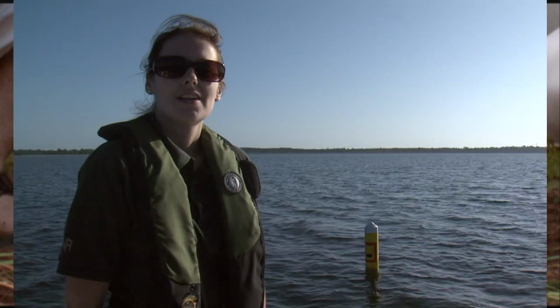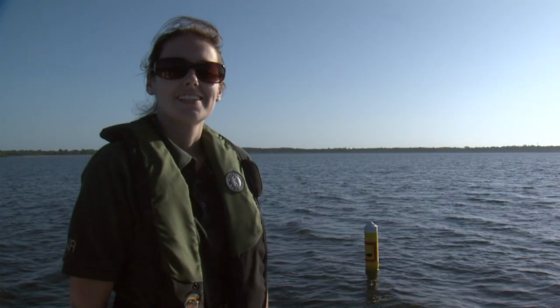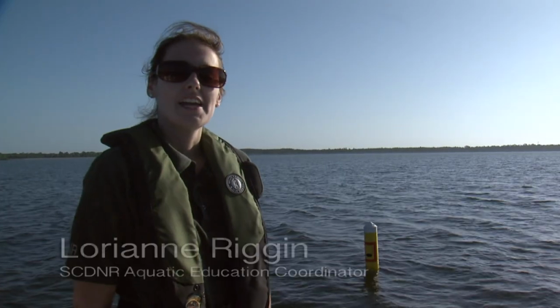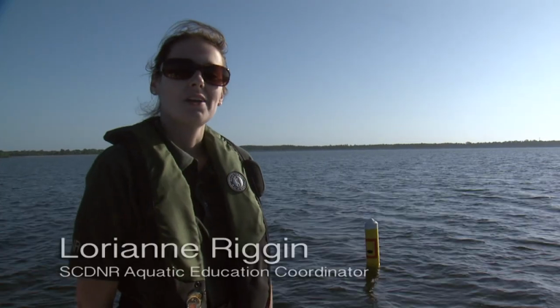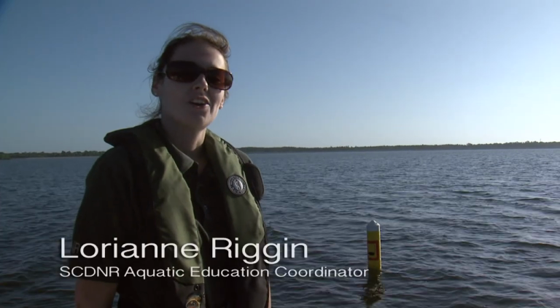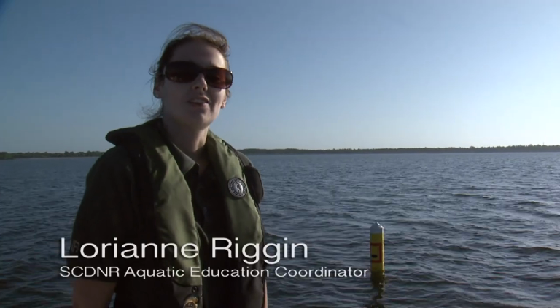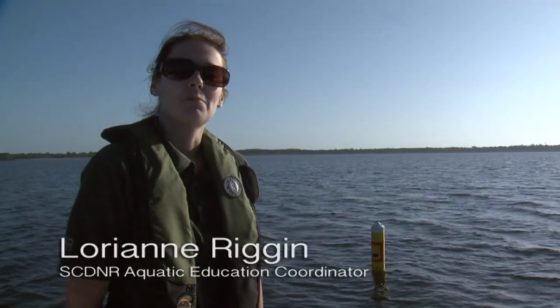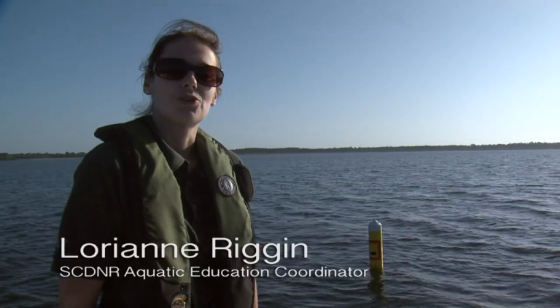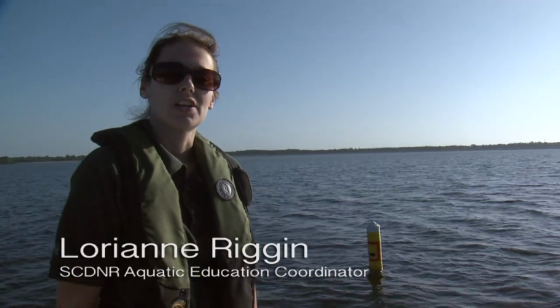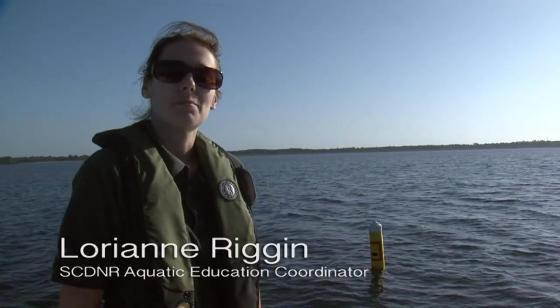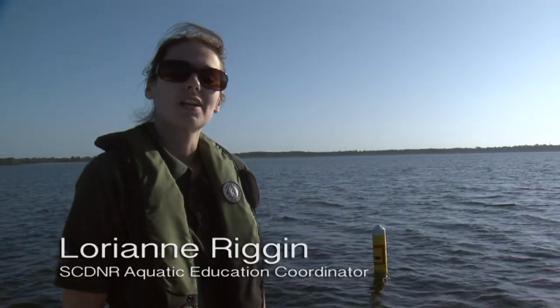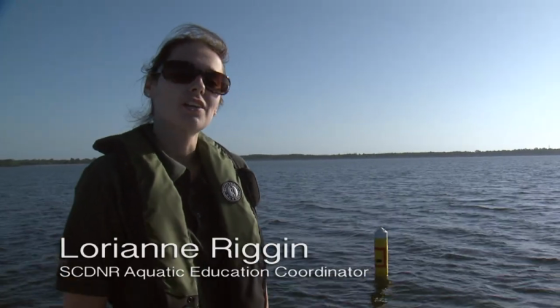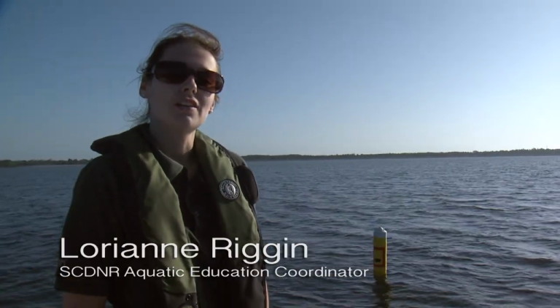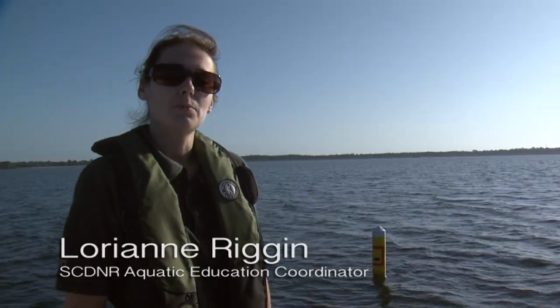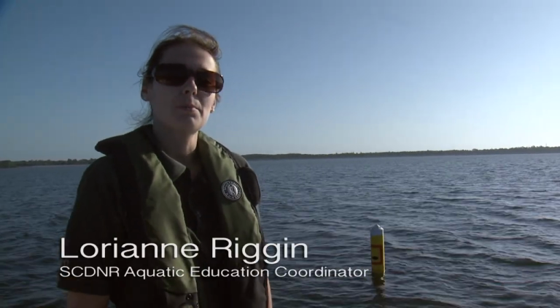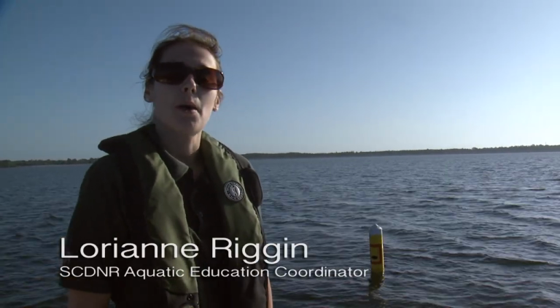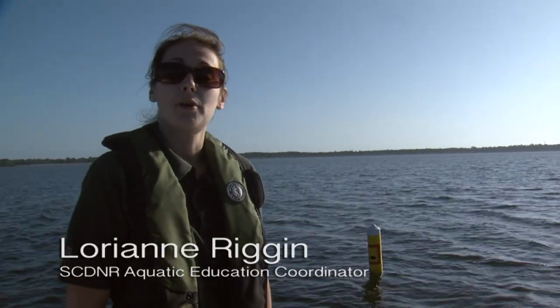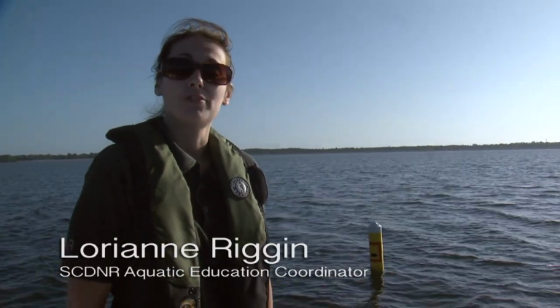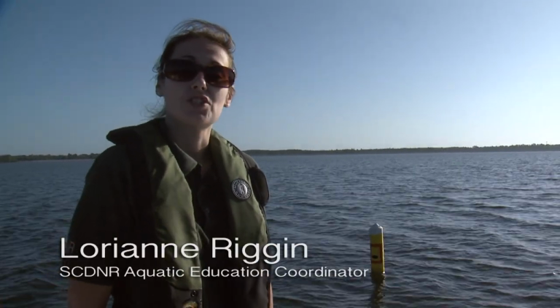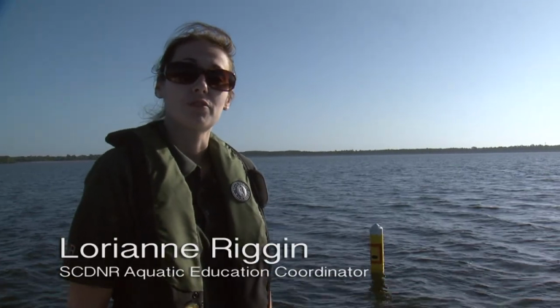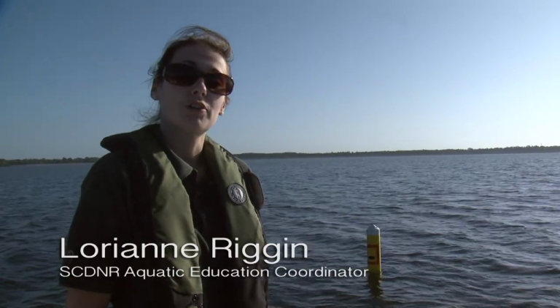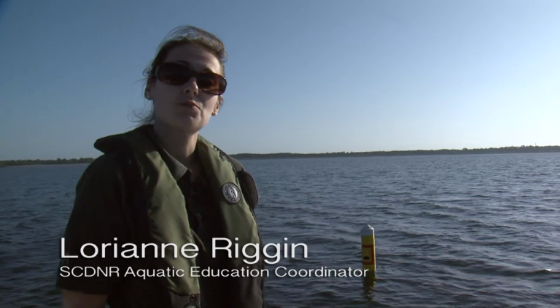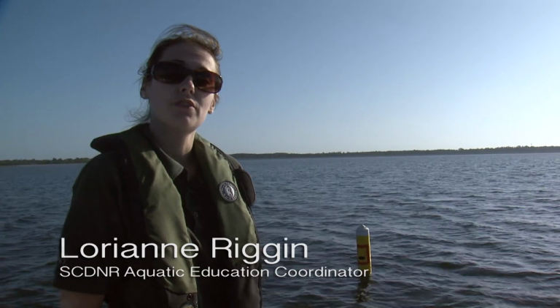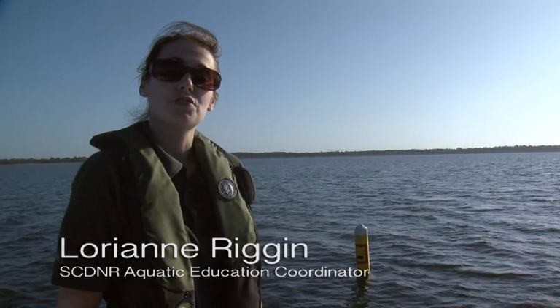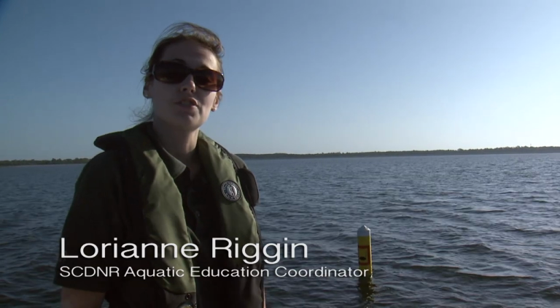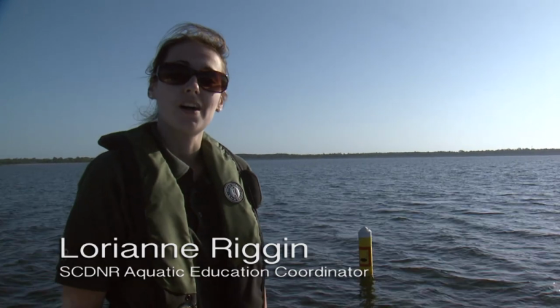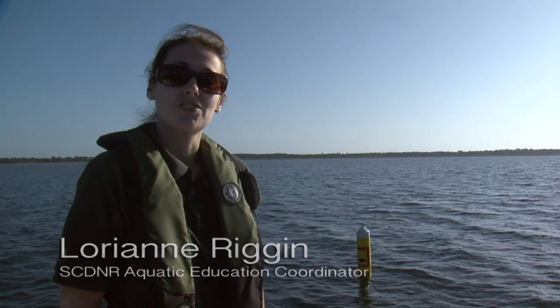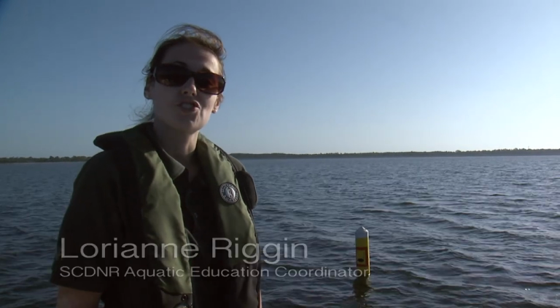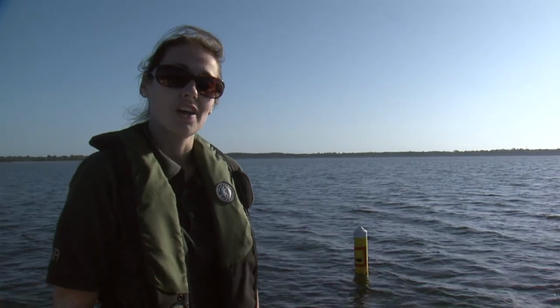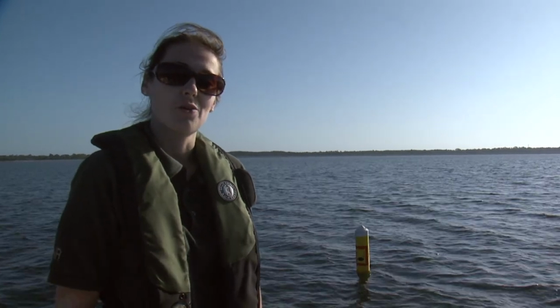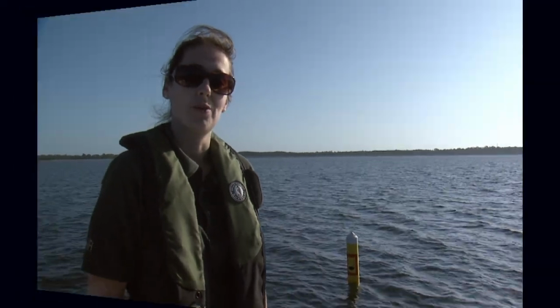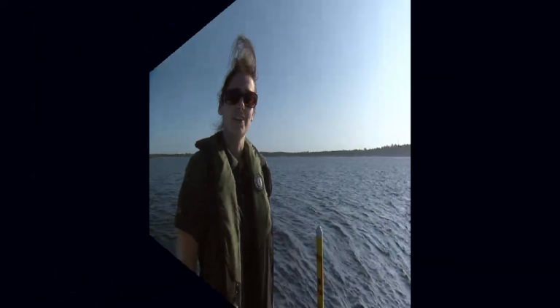Today I'm here on Lake Moultrie. I'm going to learn a little bit about brim fishing from freshwater fisheries biologist Chad Holbrook.